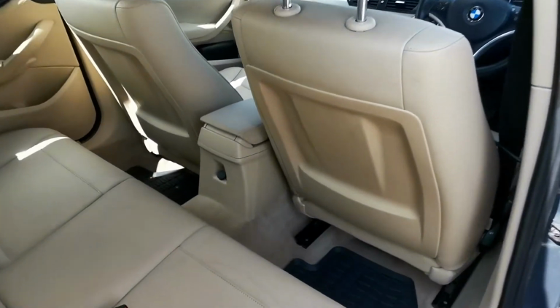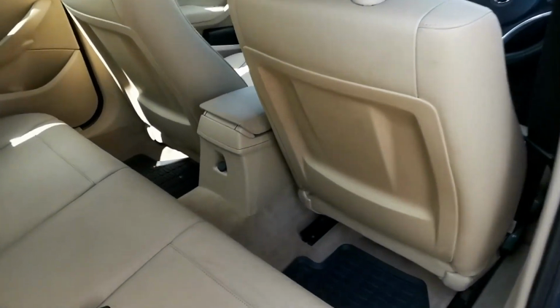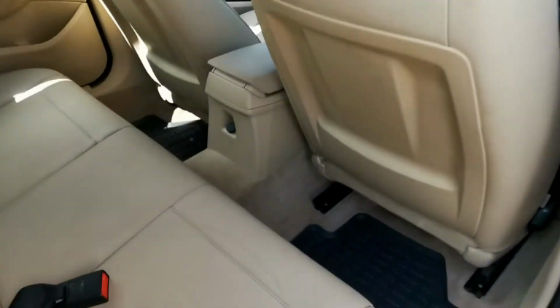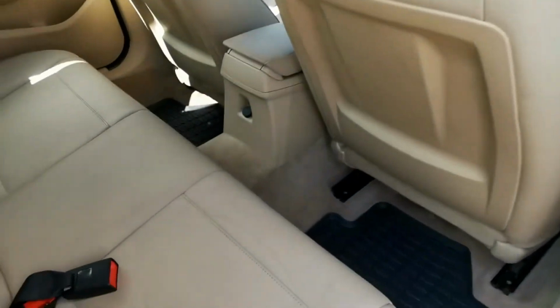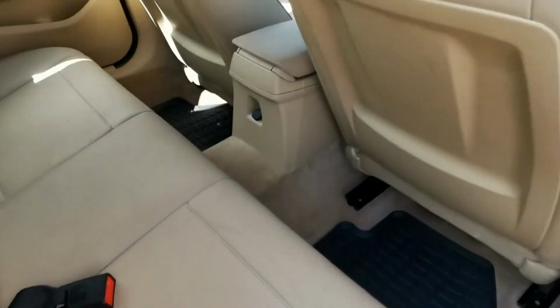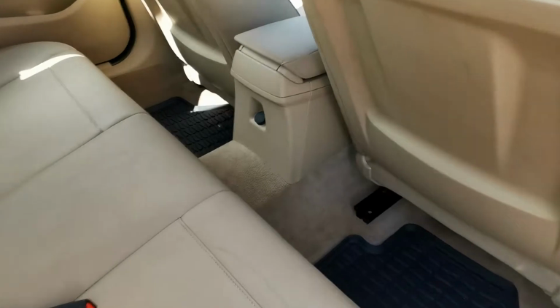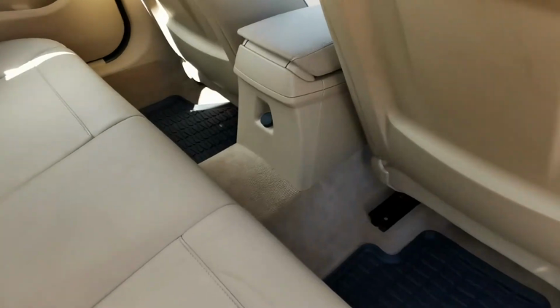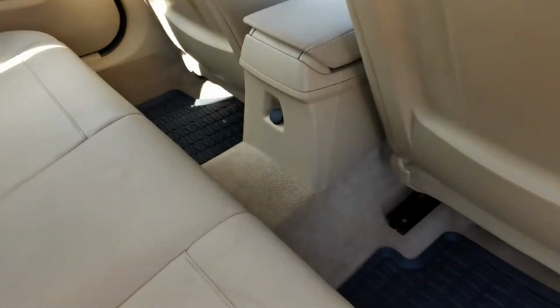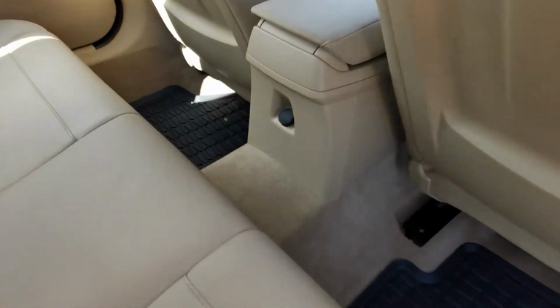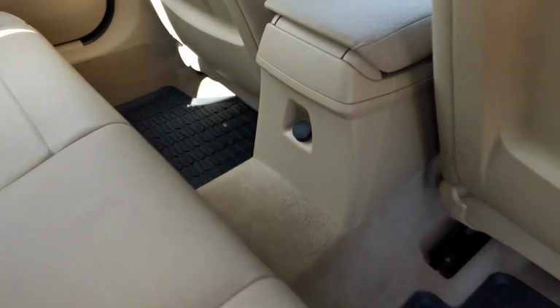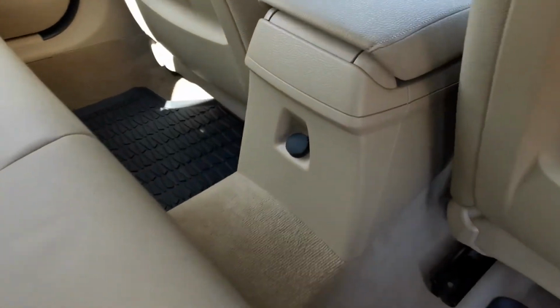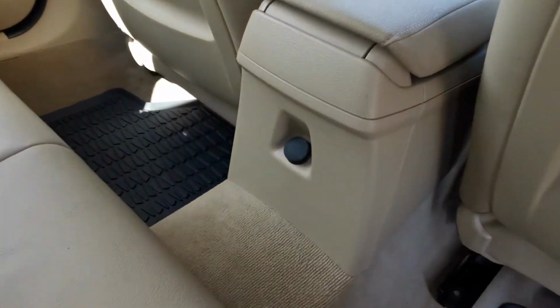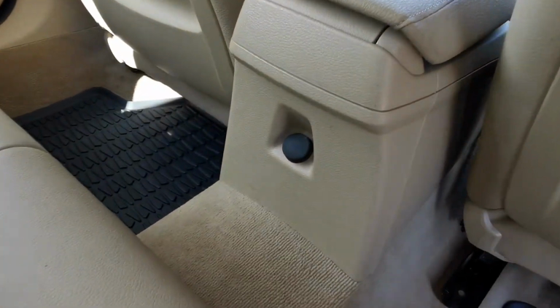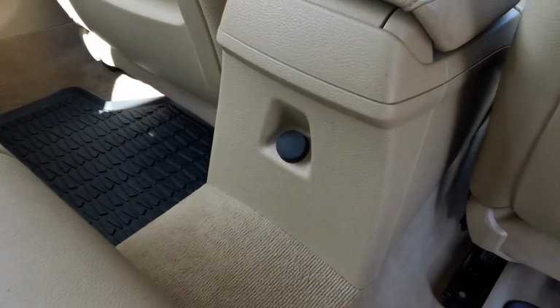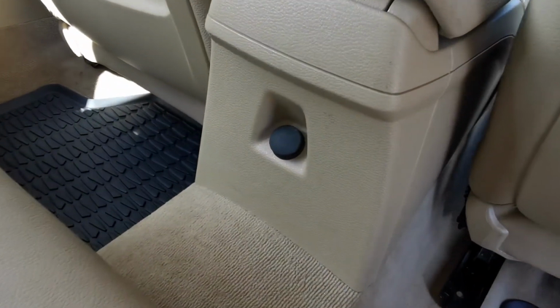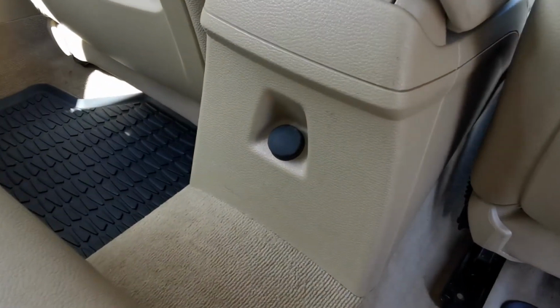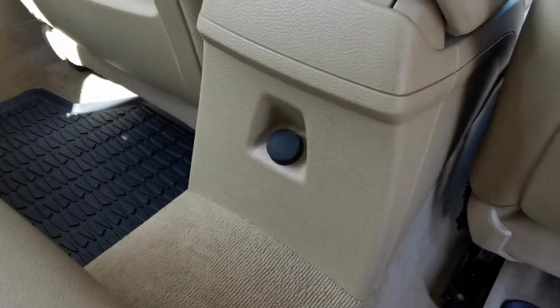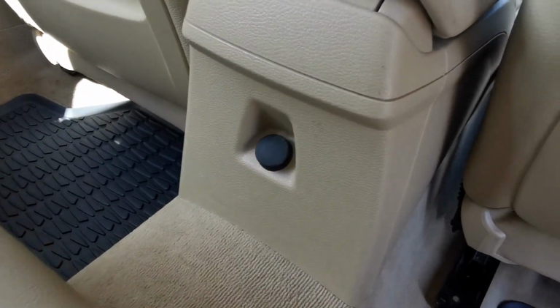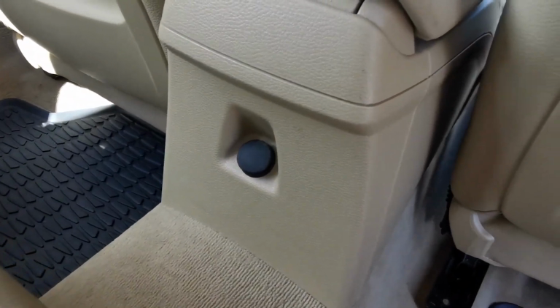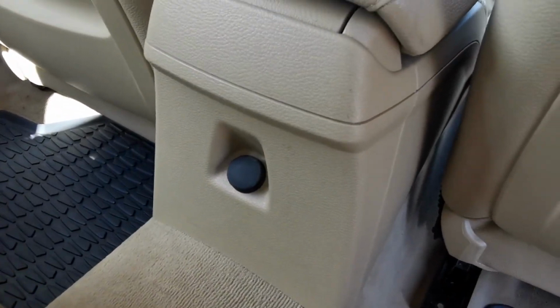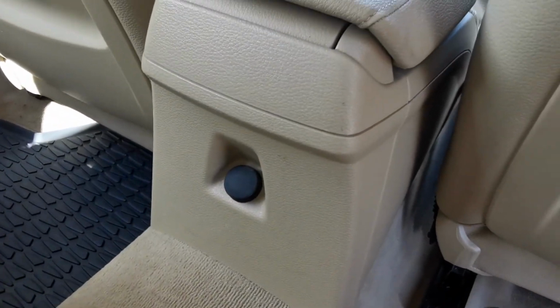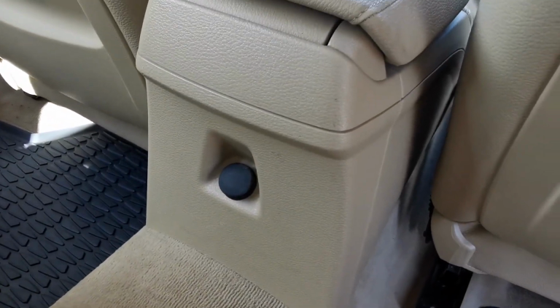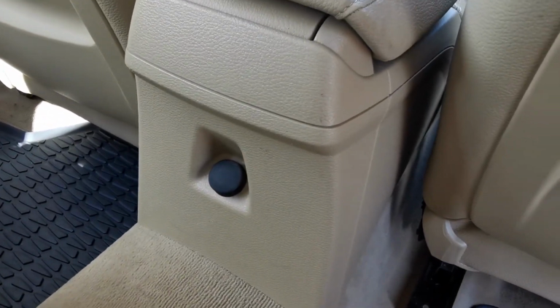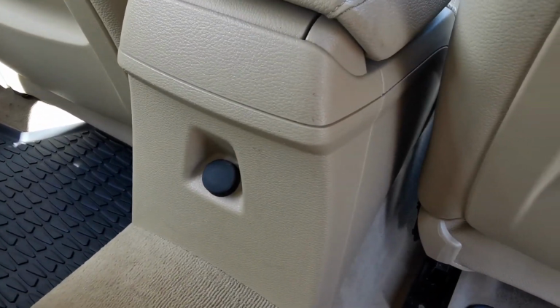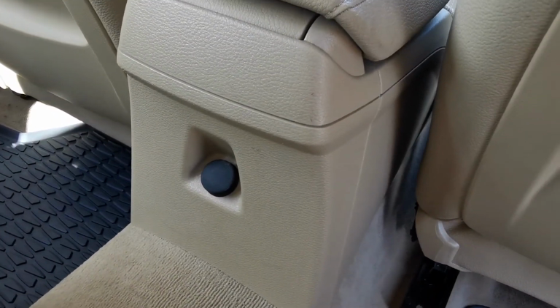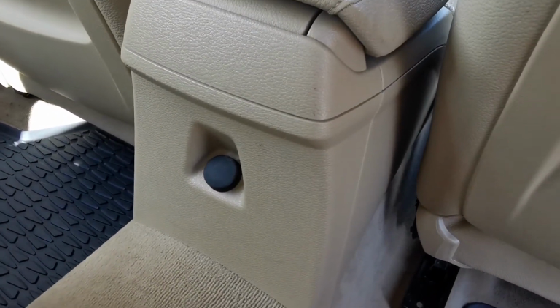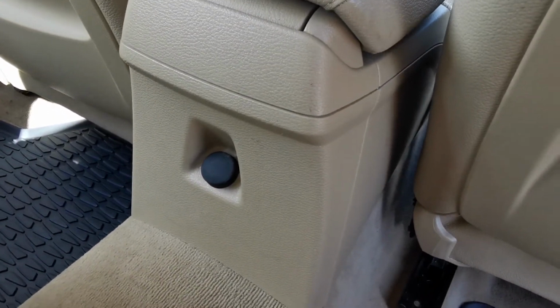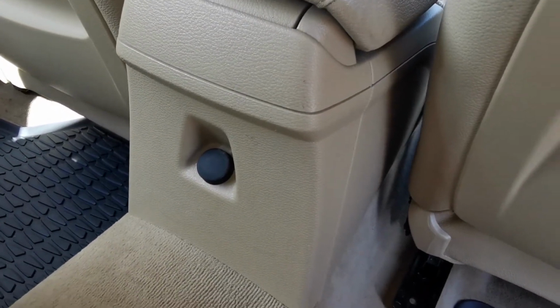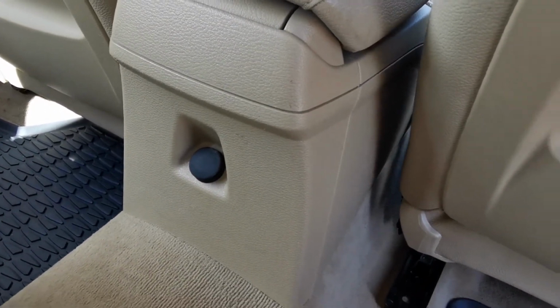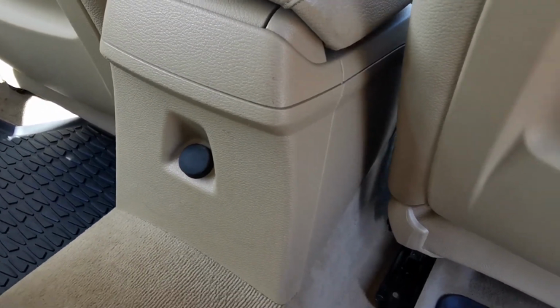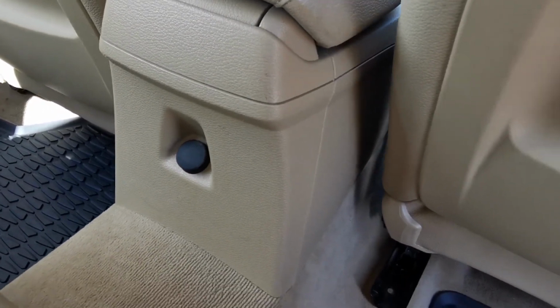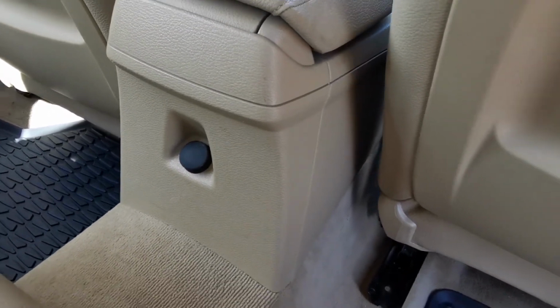Good bit of leg room in these. And there's a 12-volt point there for rear passengers to use as well.